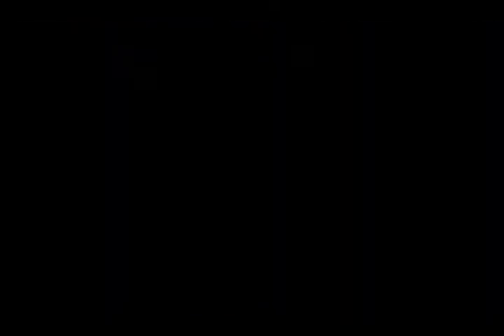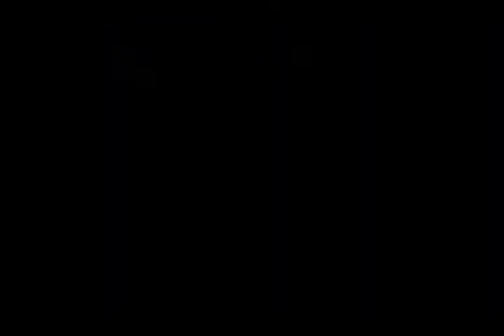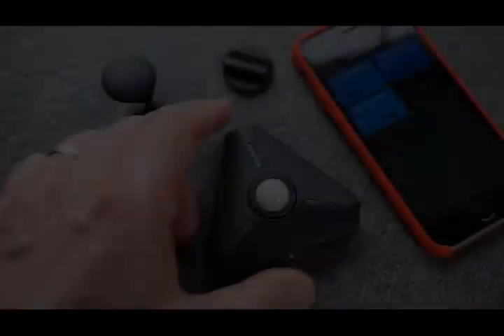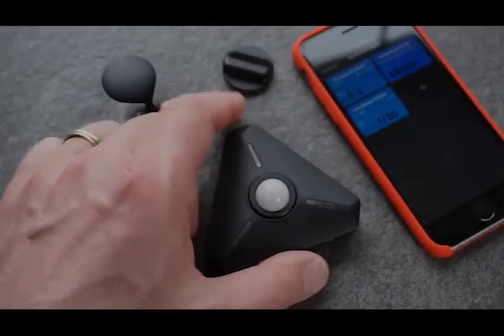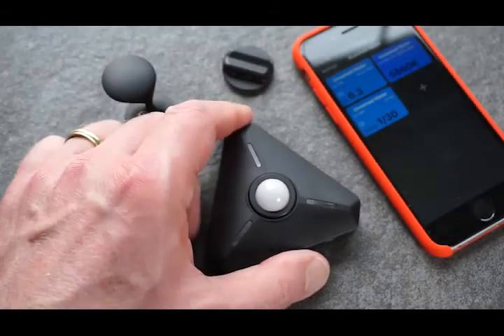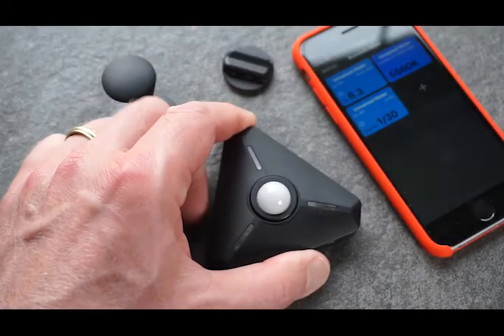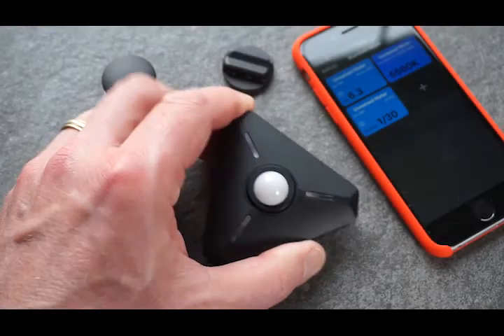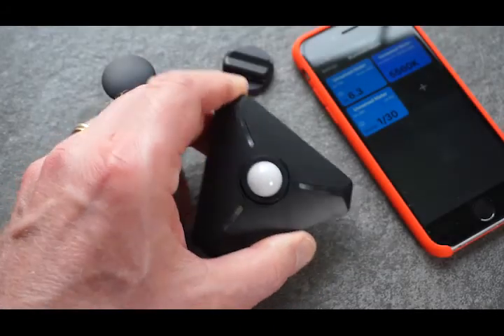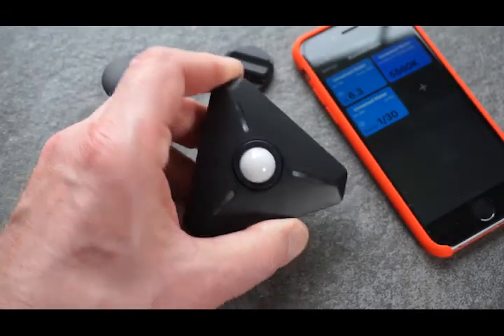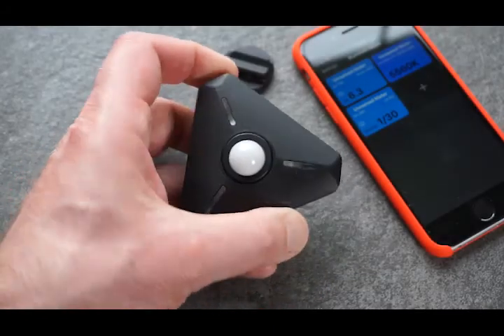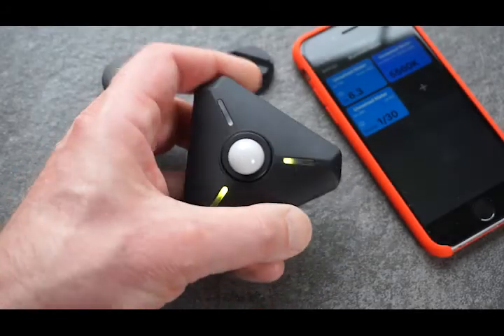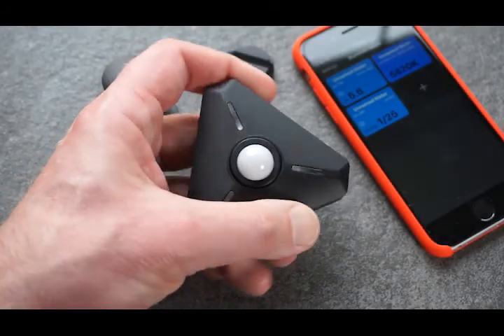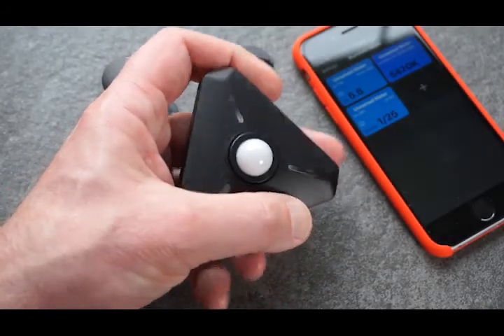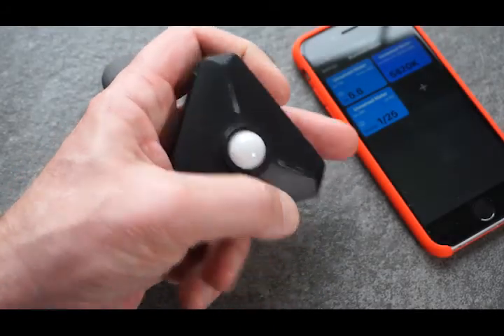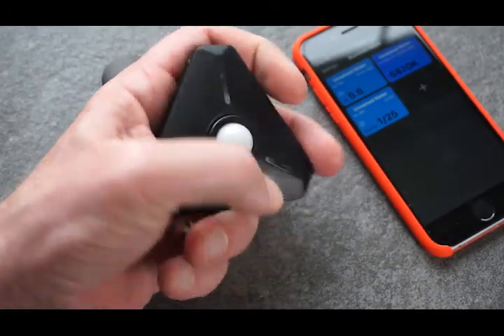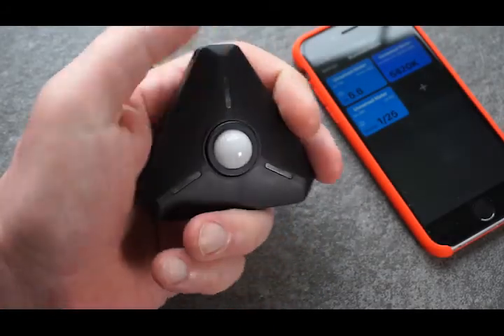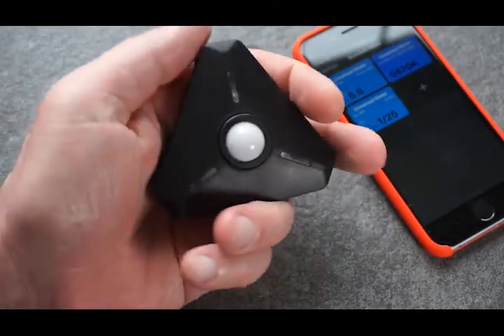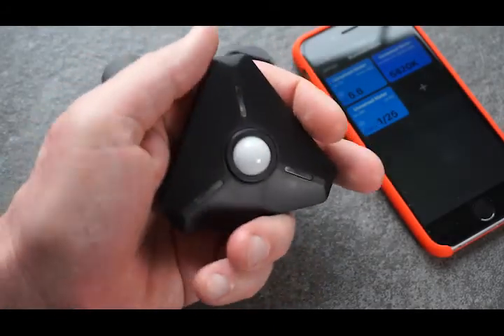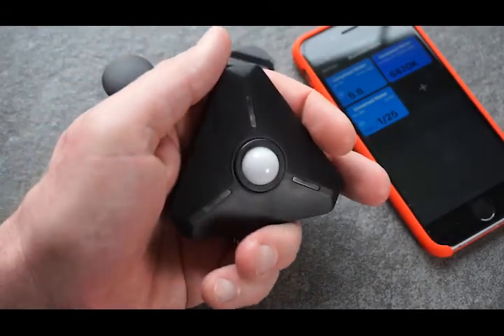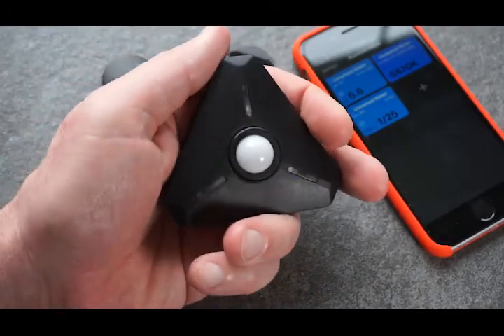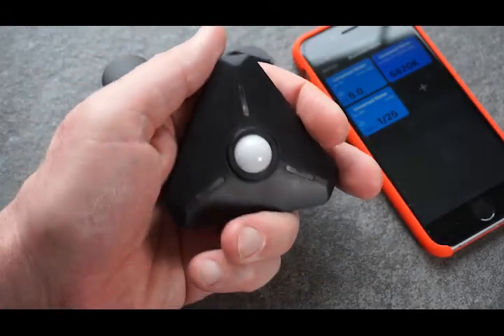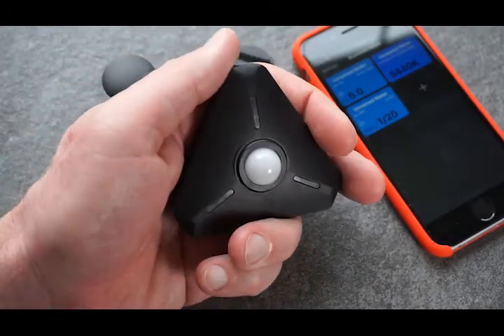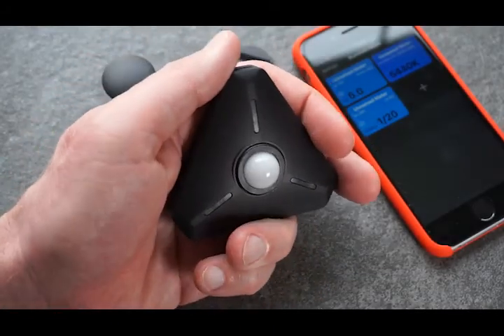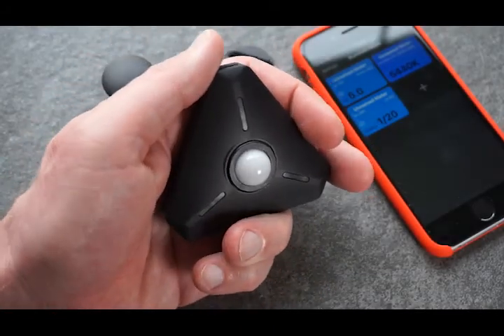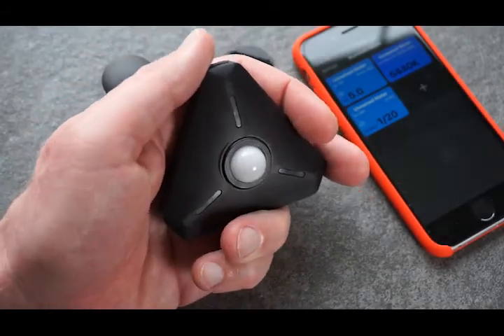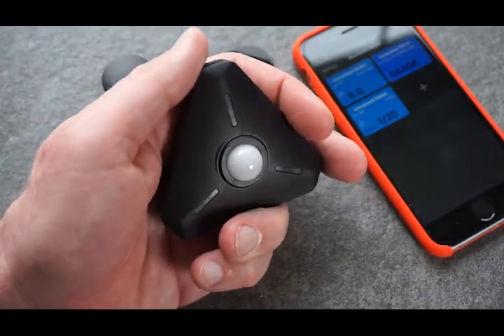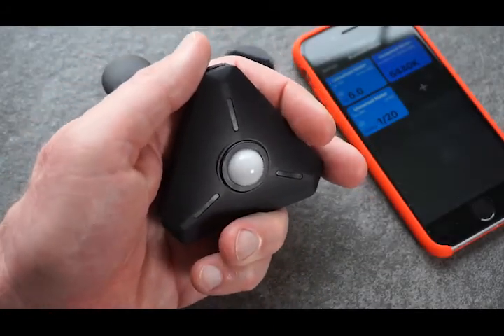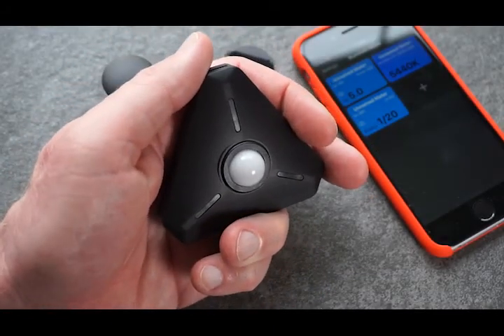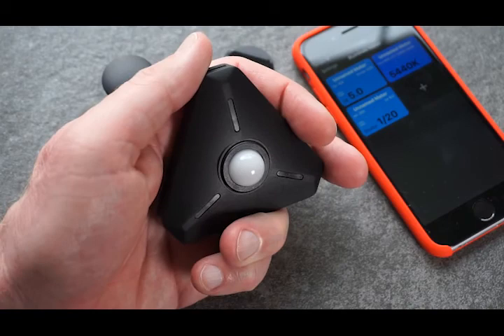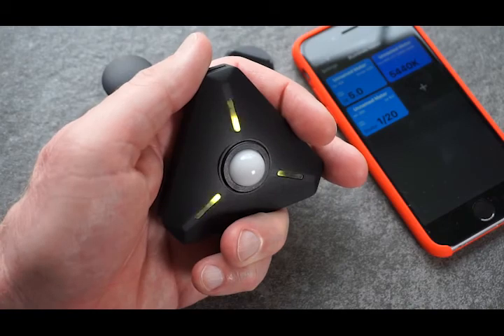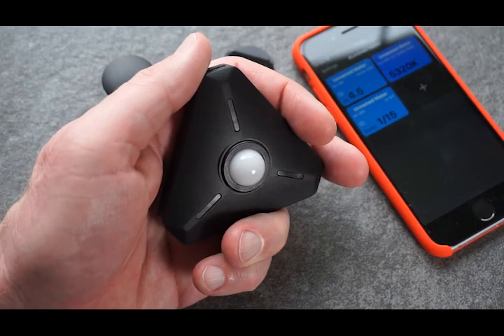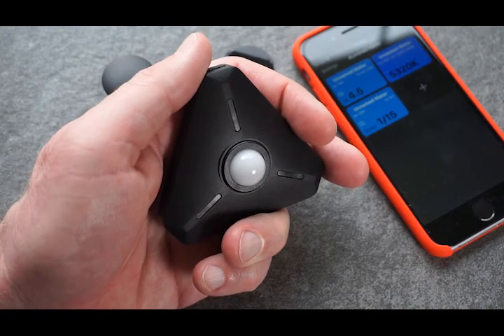And the Illuminati meter isn't just pretty to look at — it was also shaped to fit perfectly in your hand.